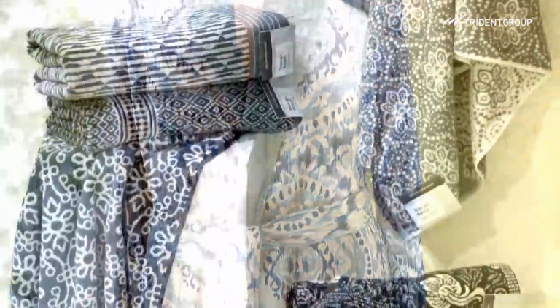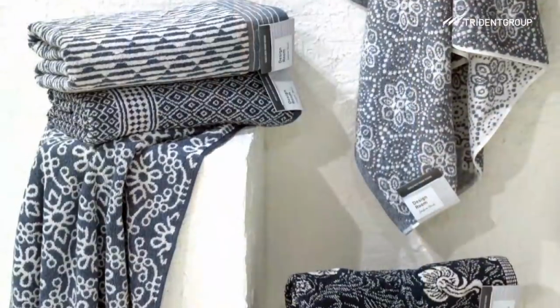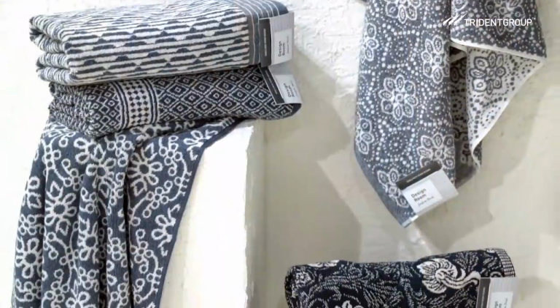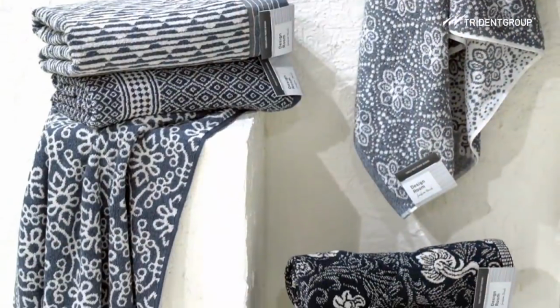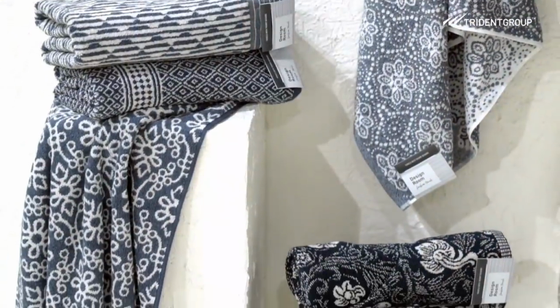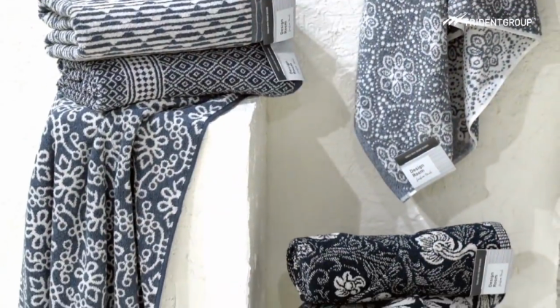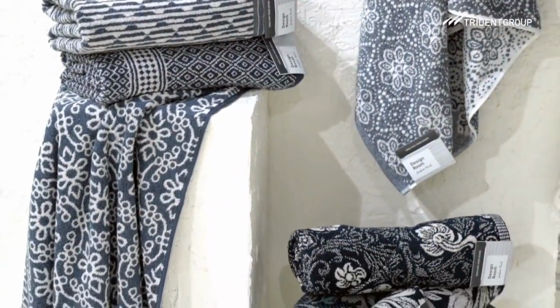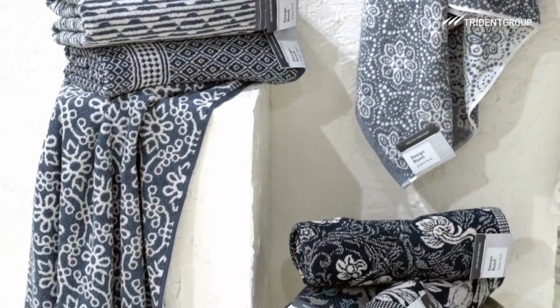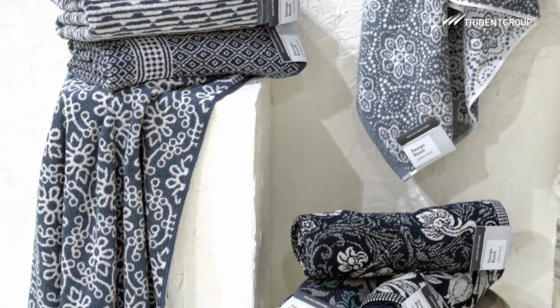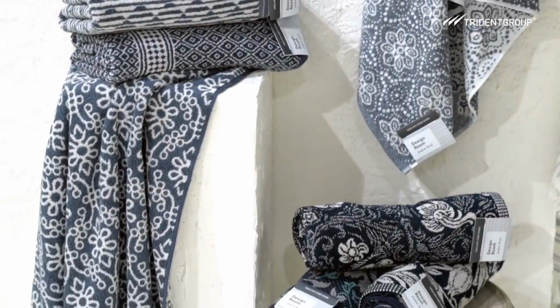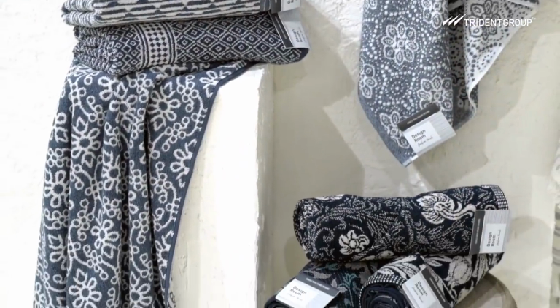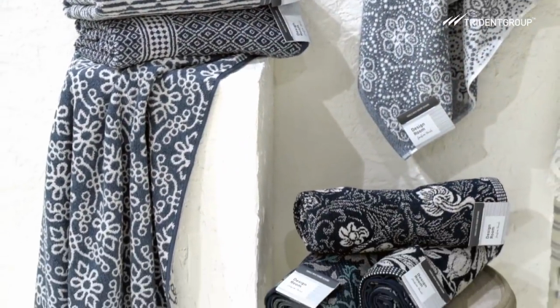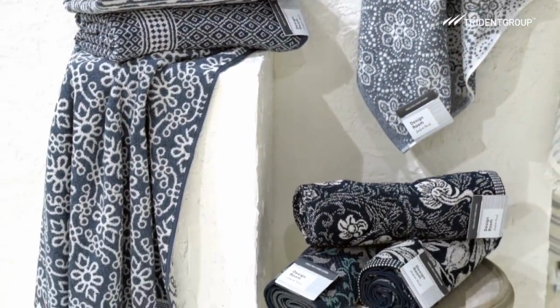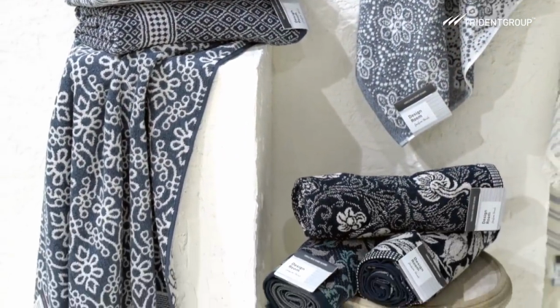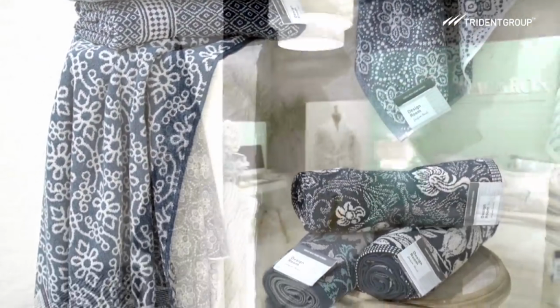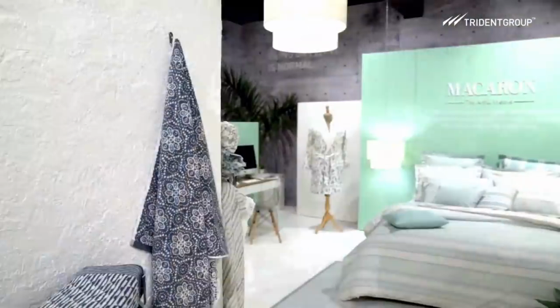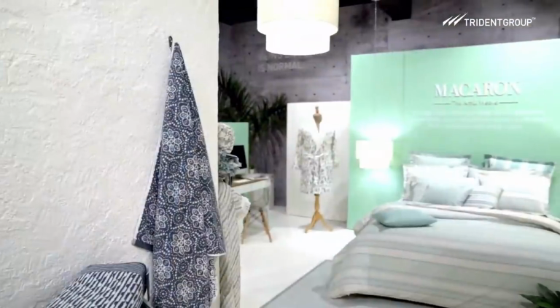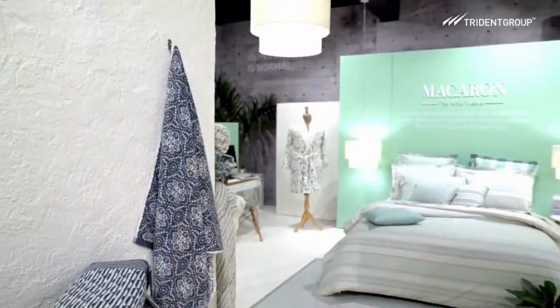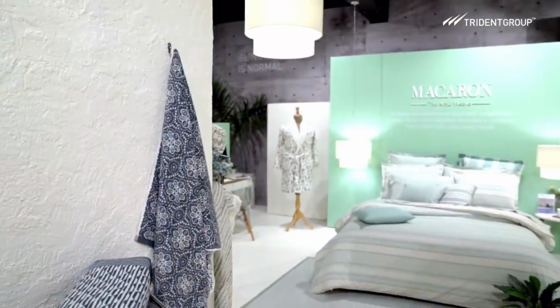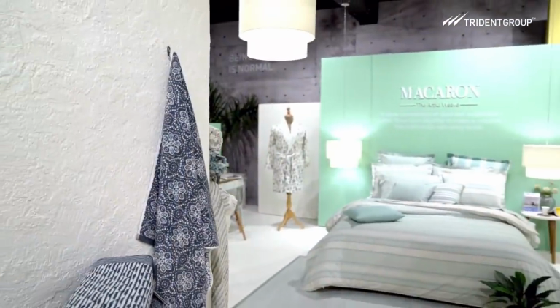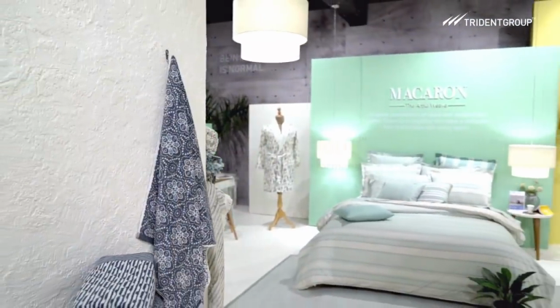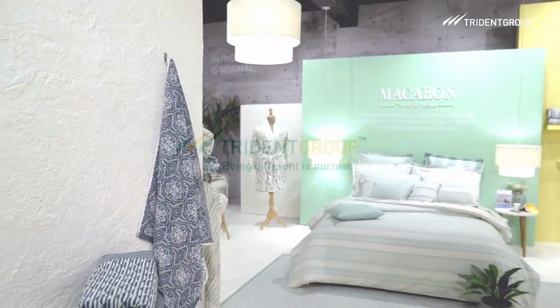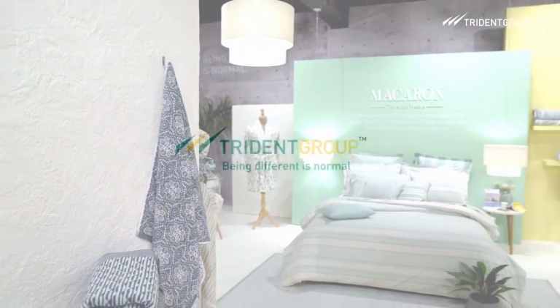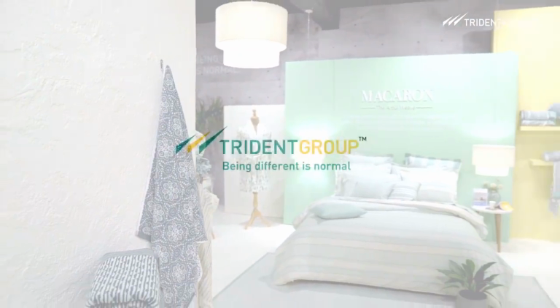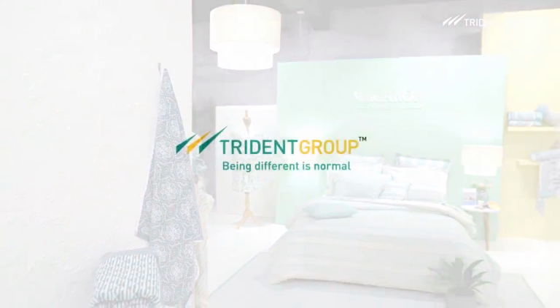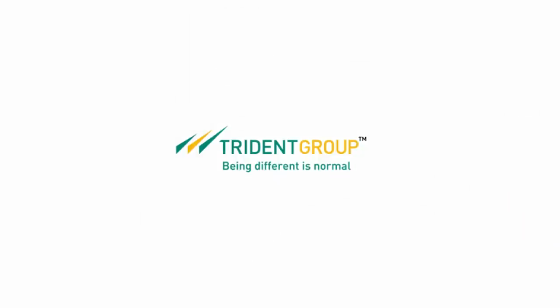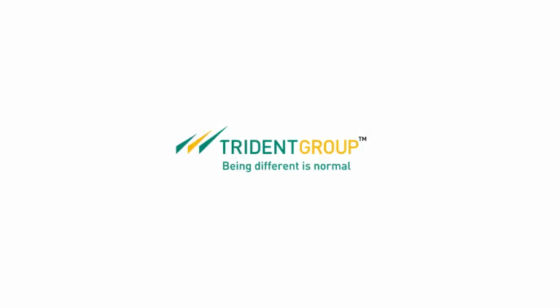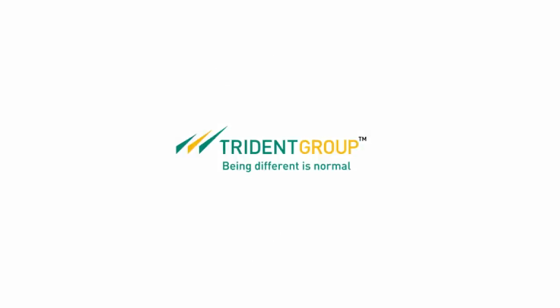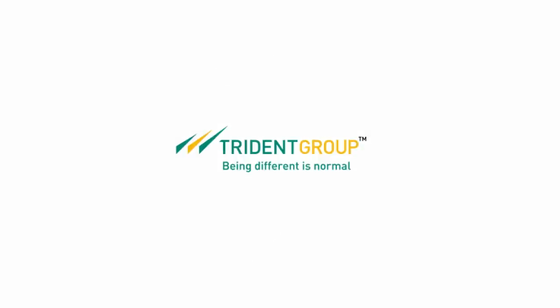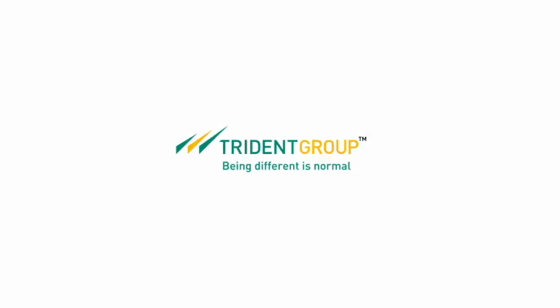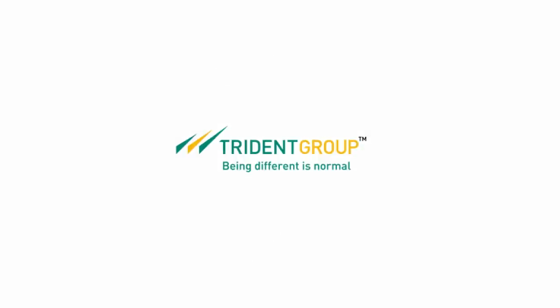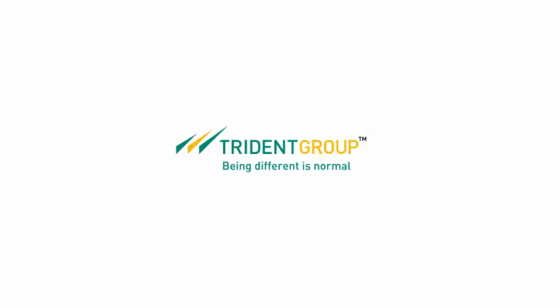All this and more to fill your home with lovely designs. Because being different is normal for us.